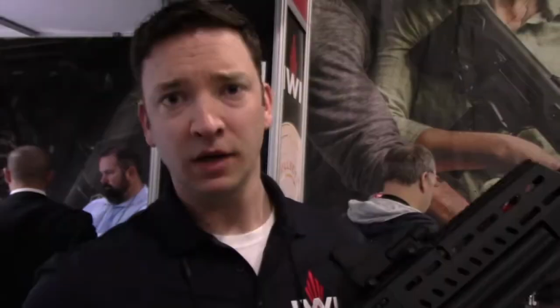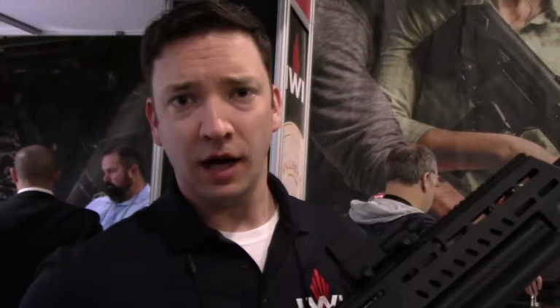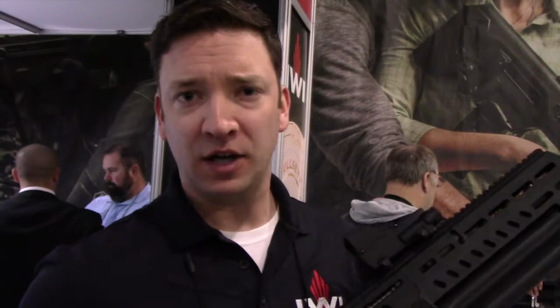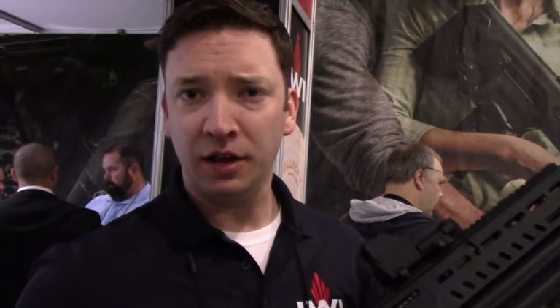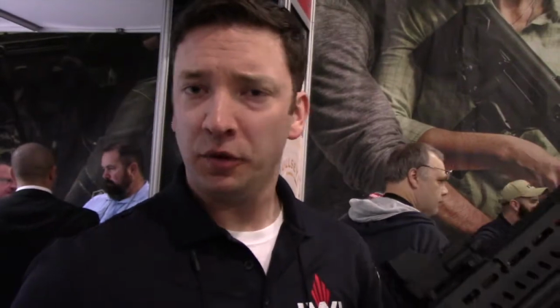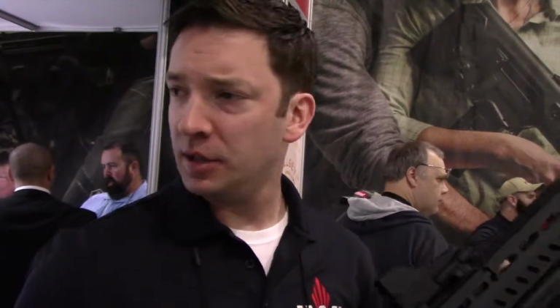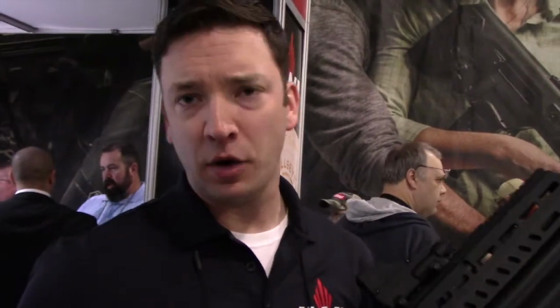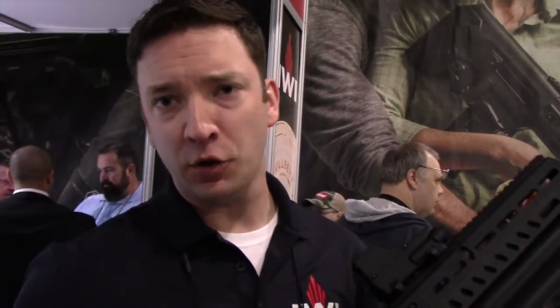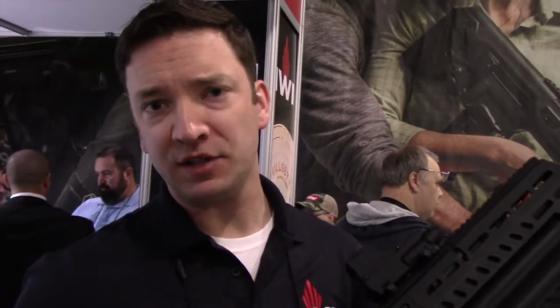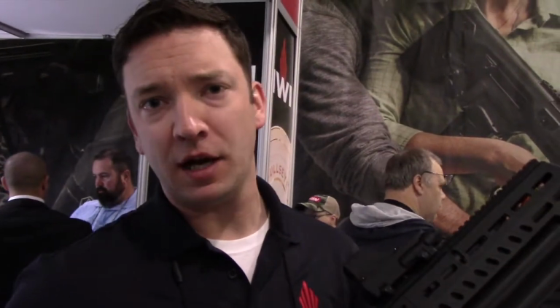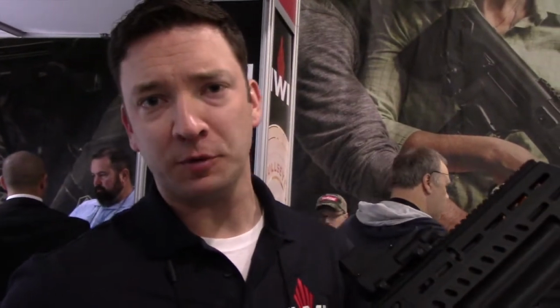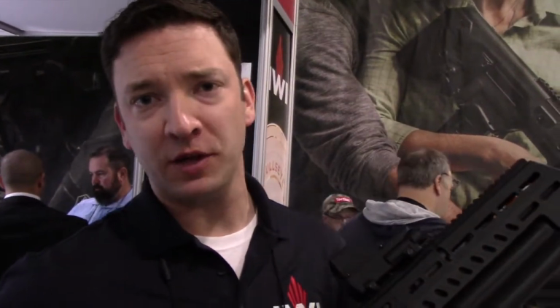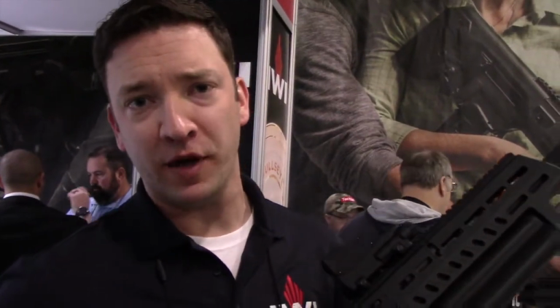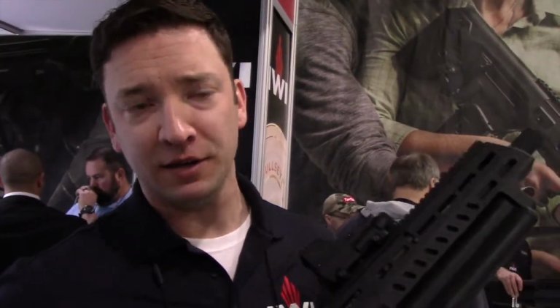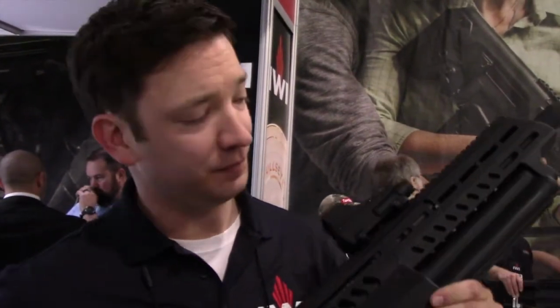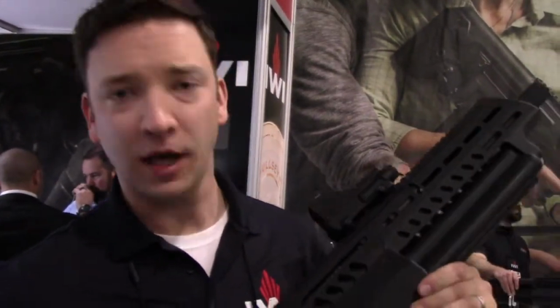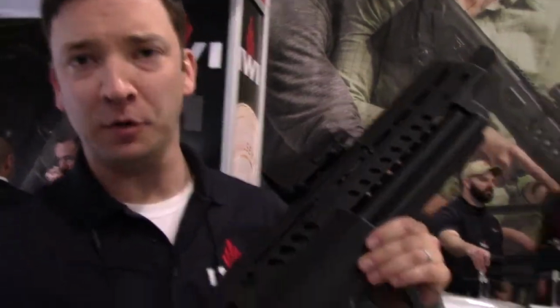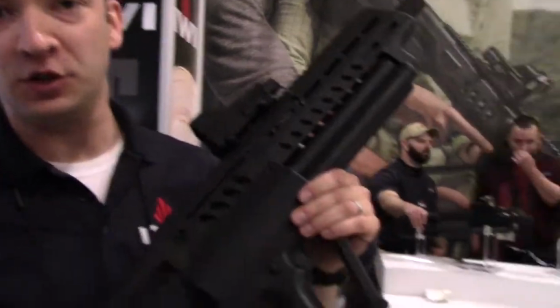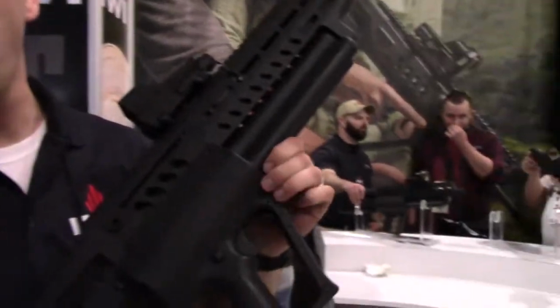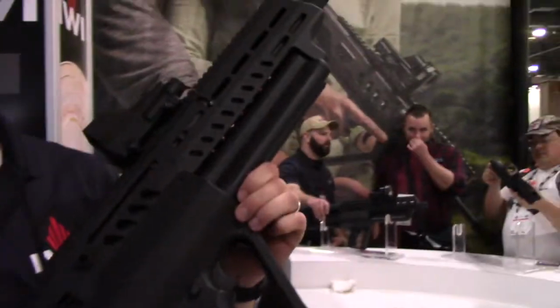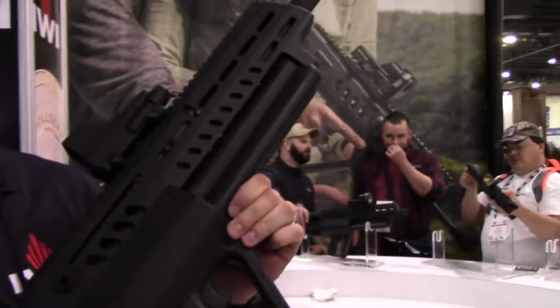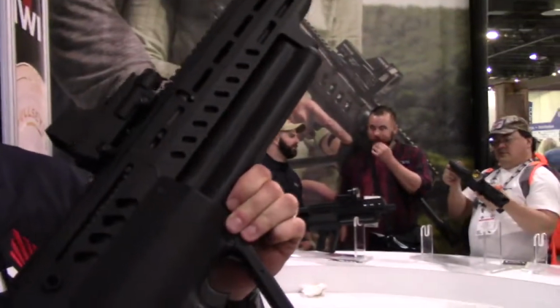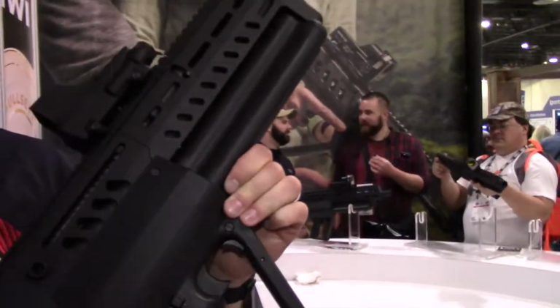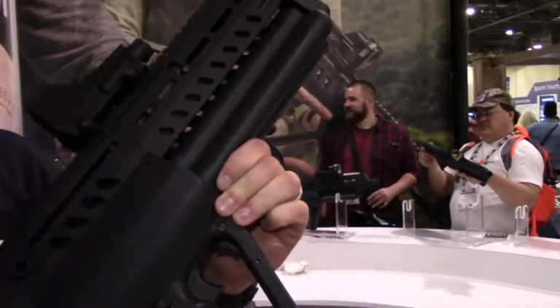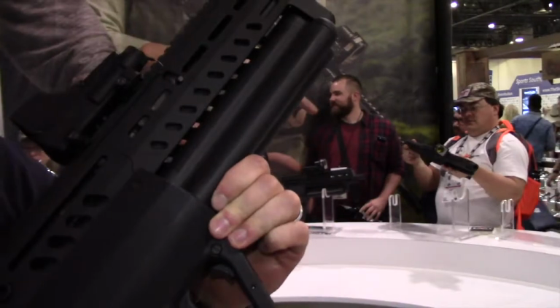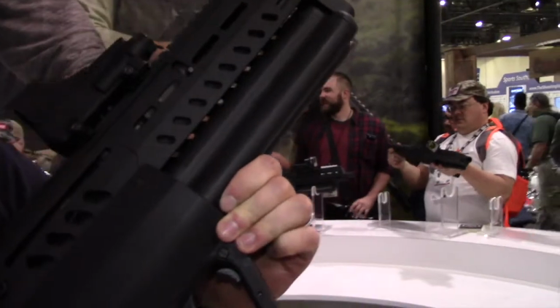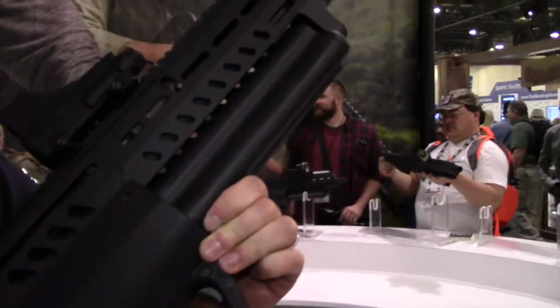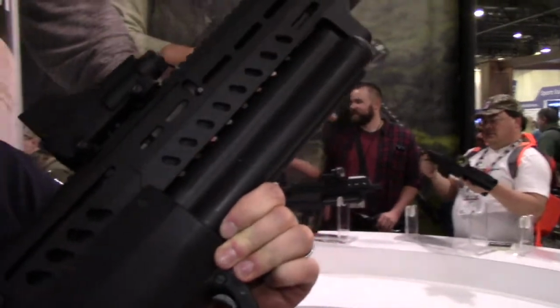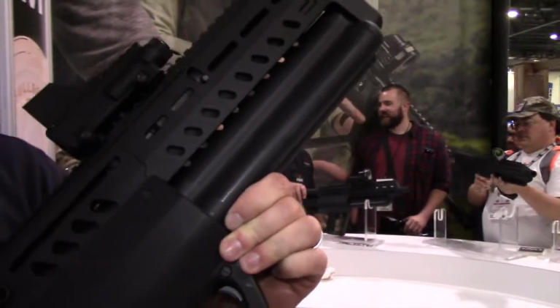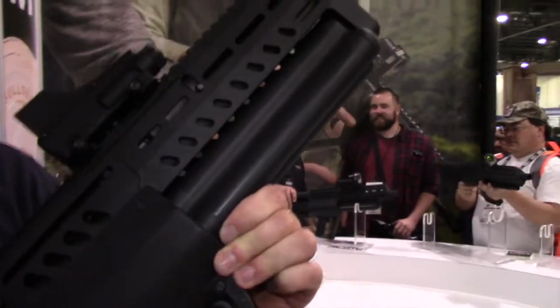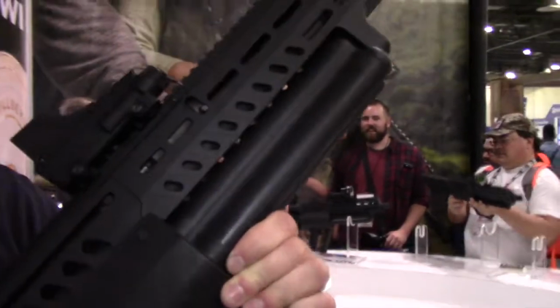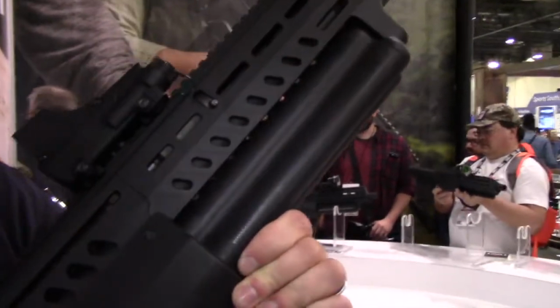Hi, I'm Colin with IWIUS out of Harrisburg, Pennsylvania. I'm here with the Tavor TS-12, 12-gauge semi-automatic shotgun.